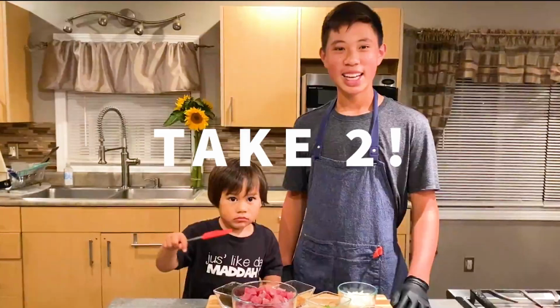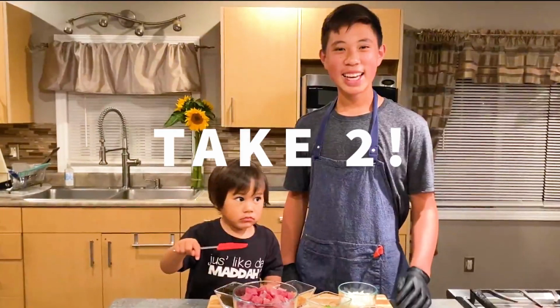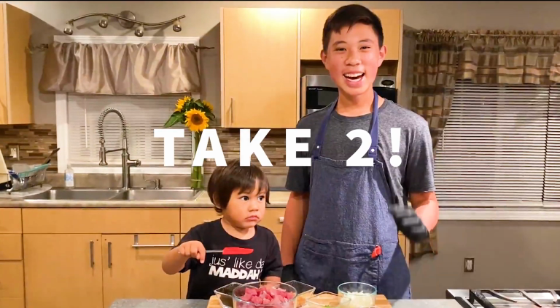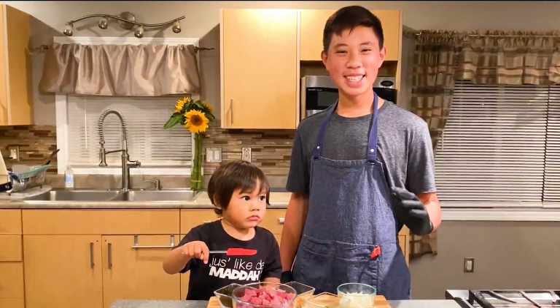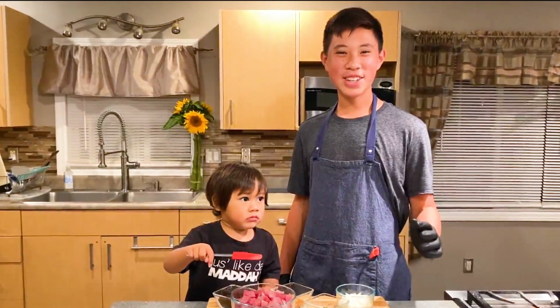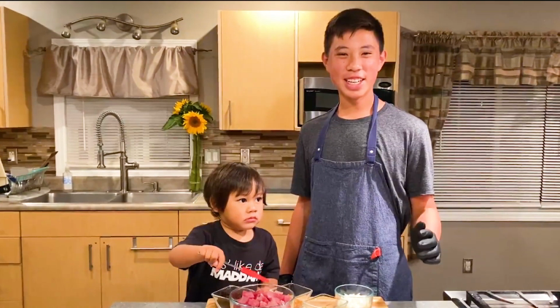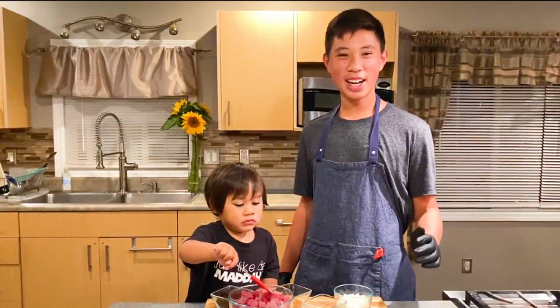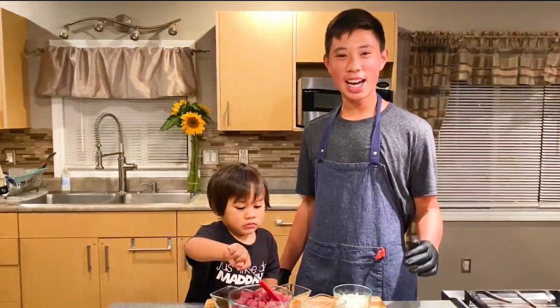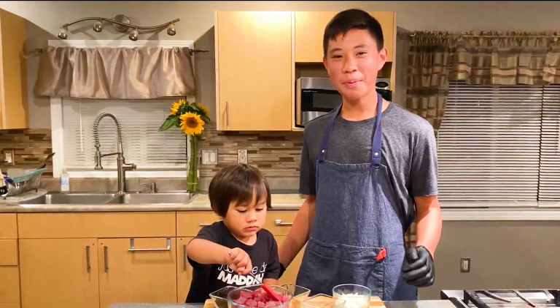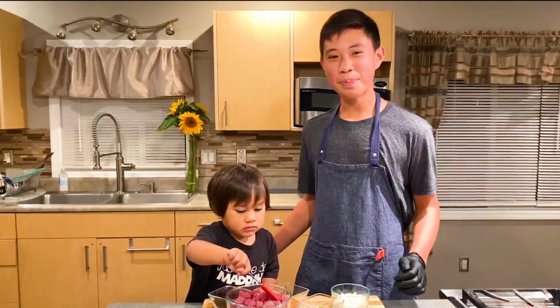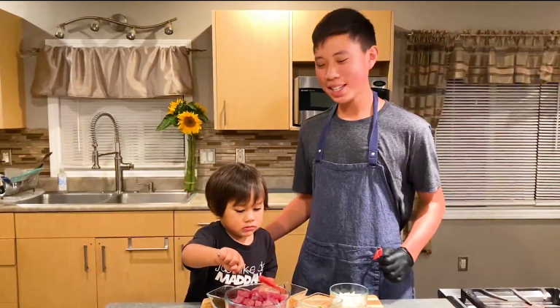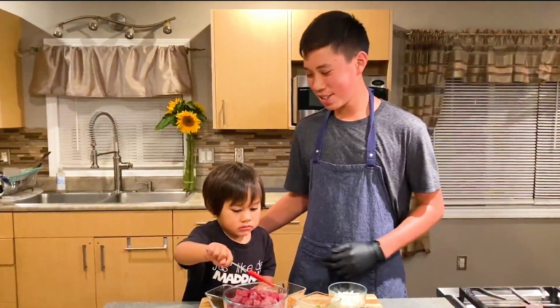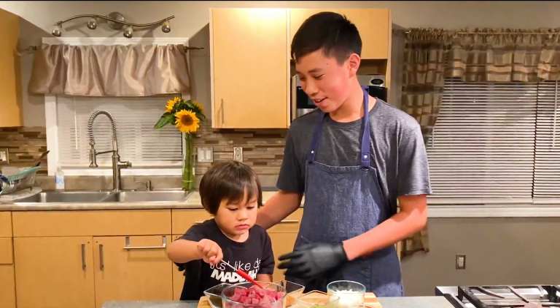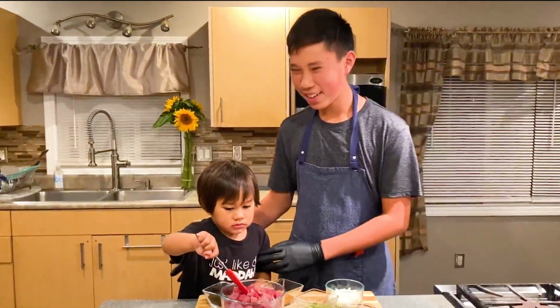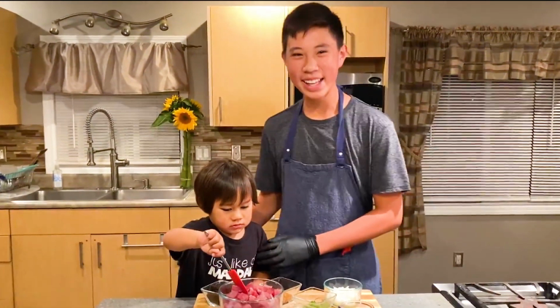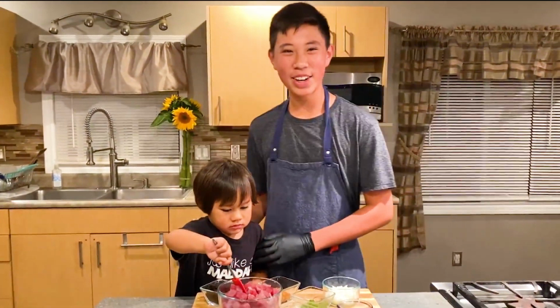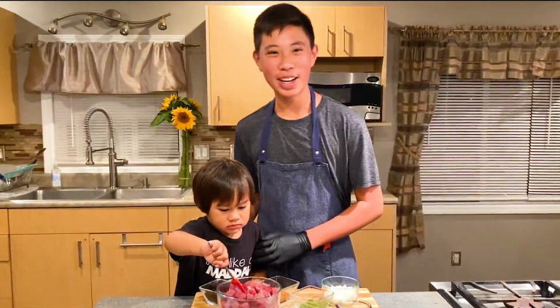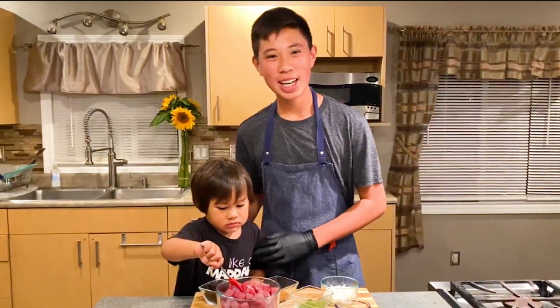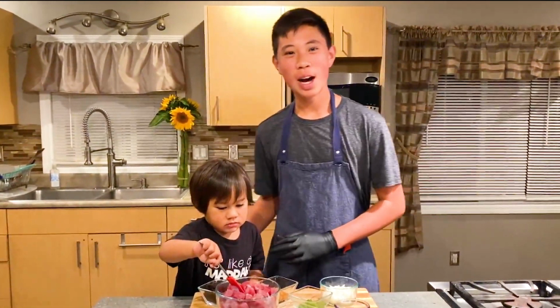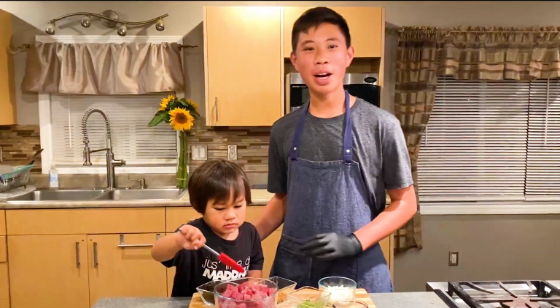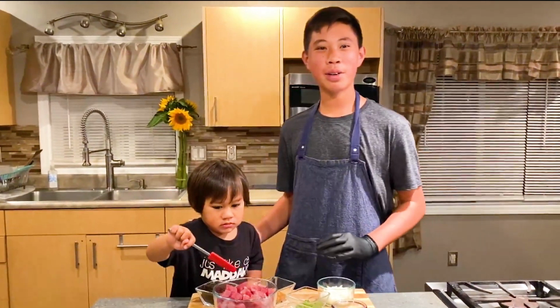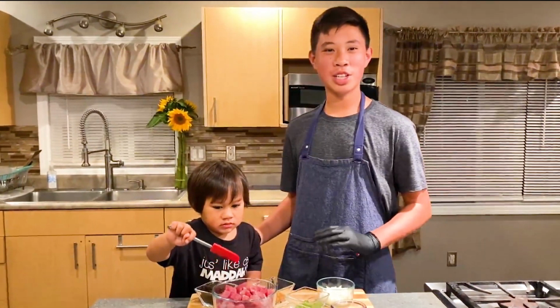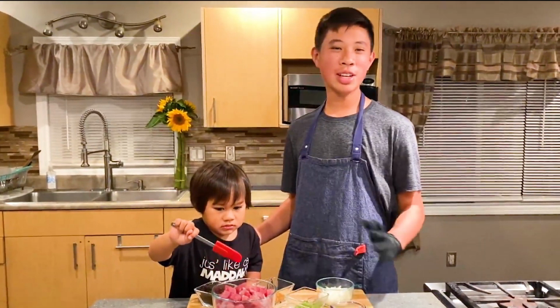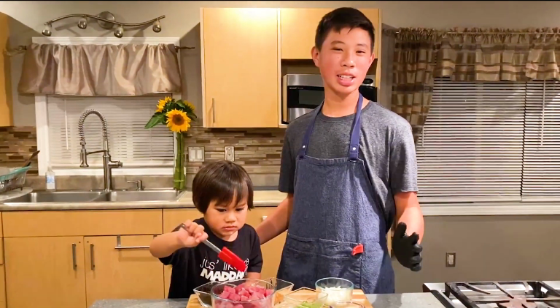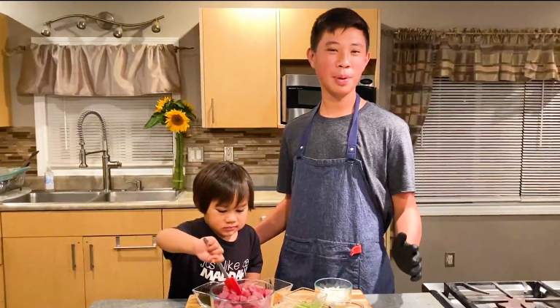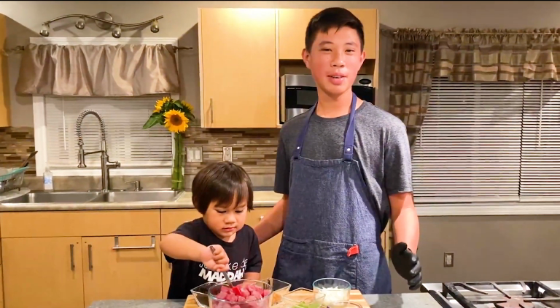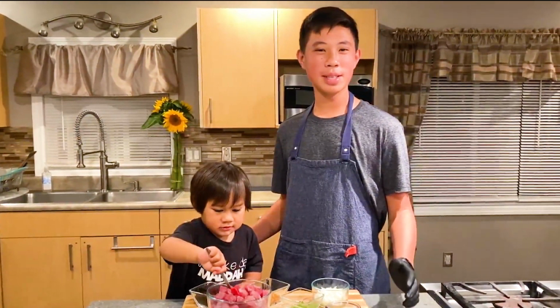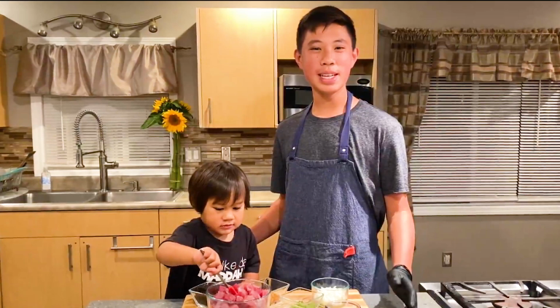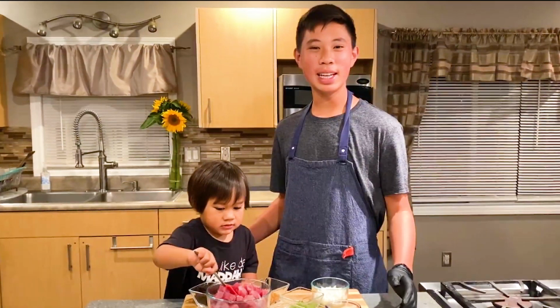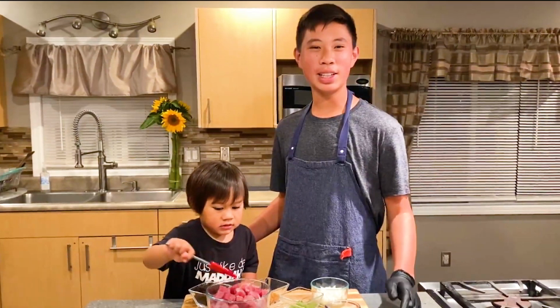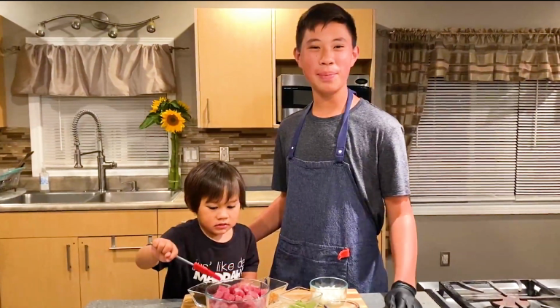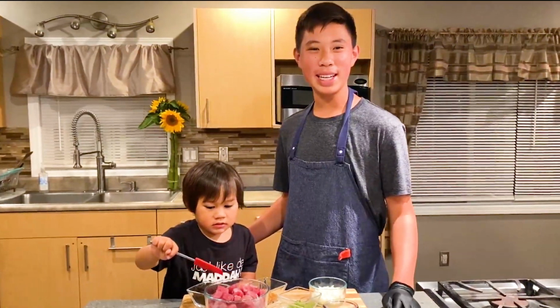Hey guys, it's Ocean here, and I'm with my sous chef, Kyler Owen, and we're here with a shoyu garlic poke recipe in under a minute.